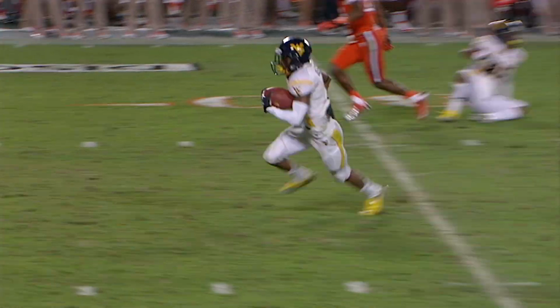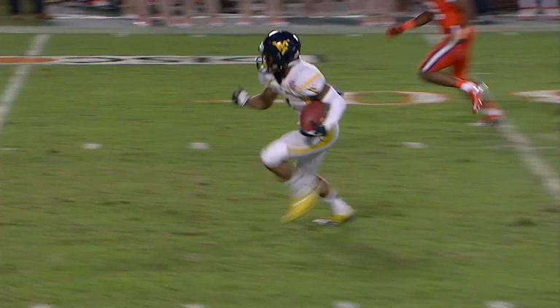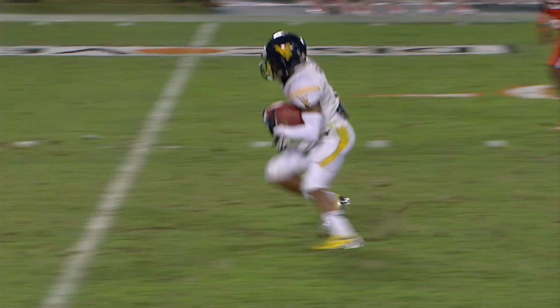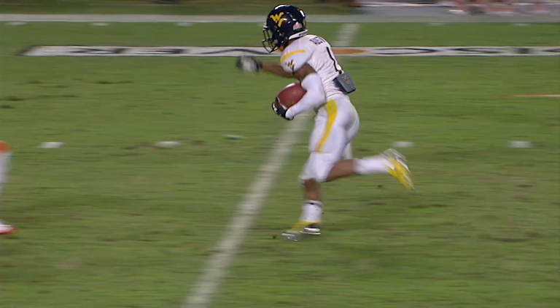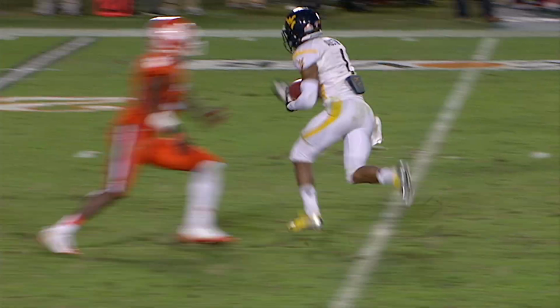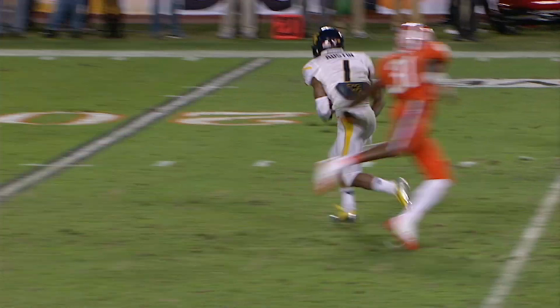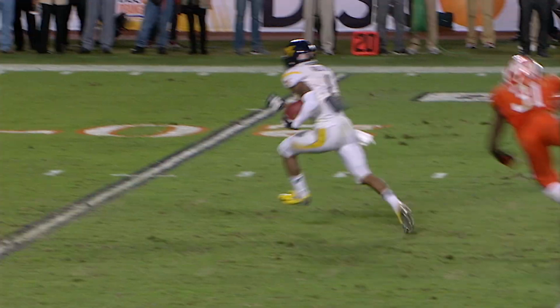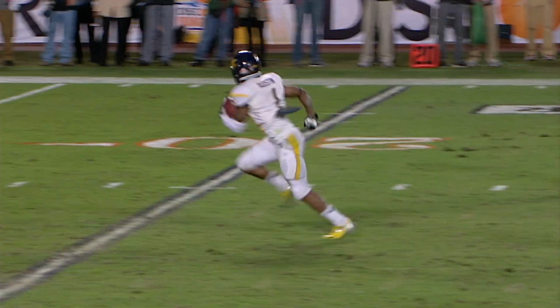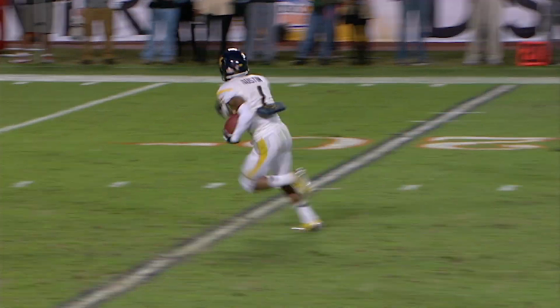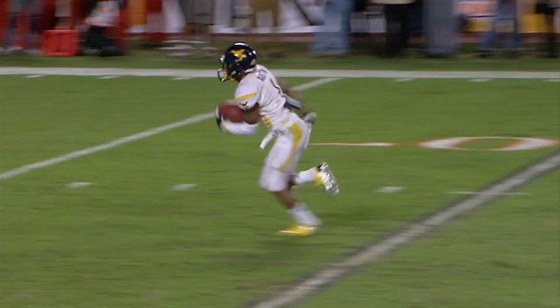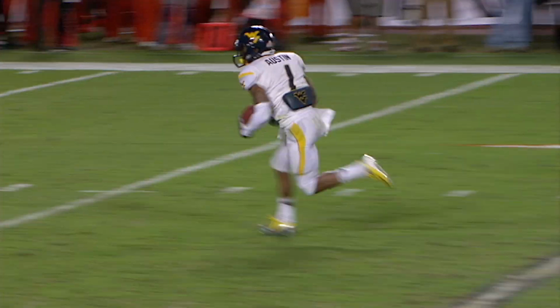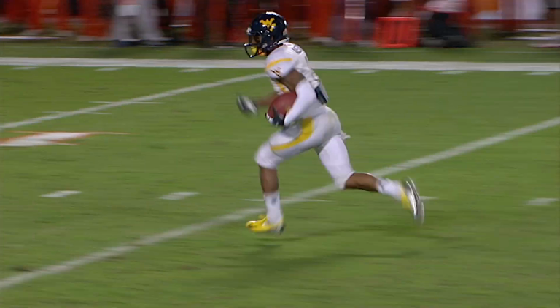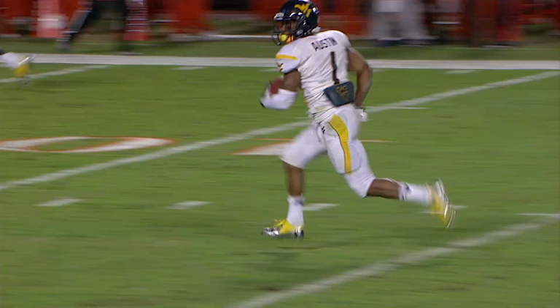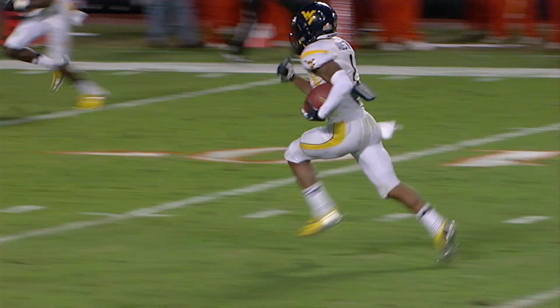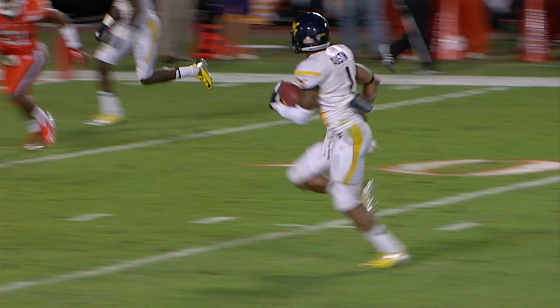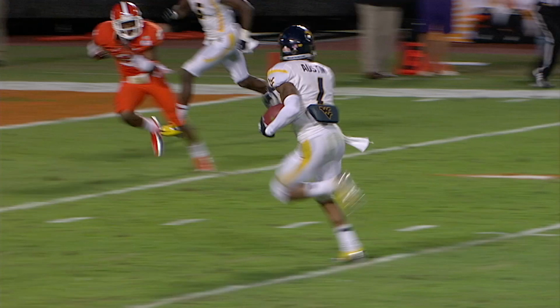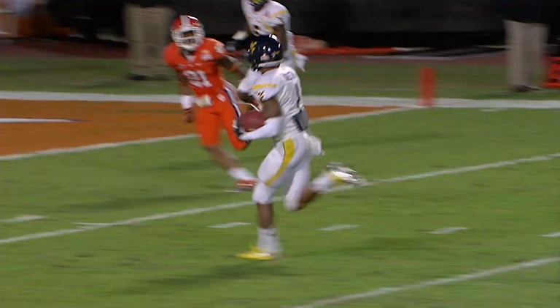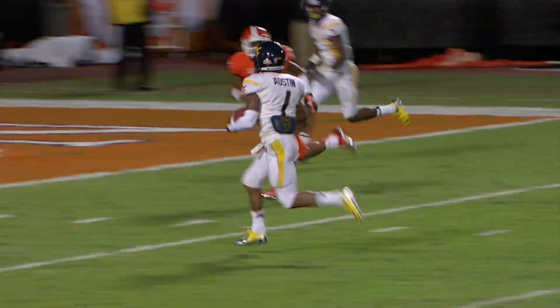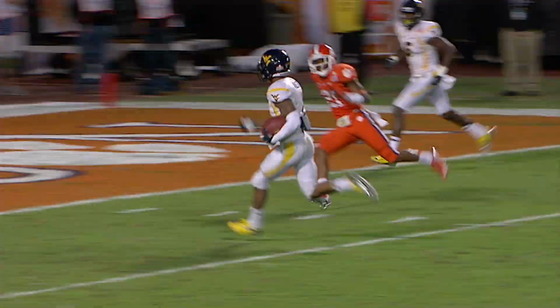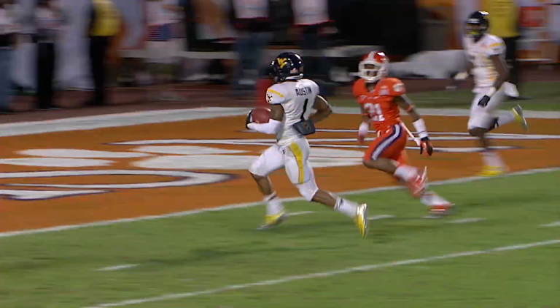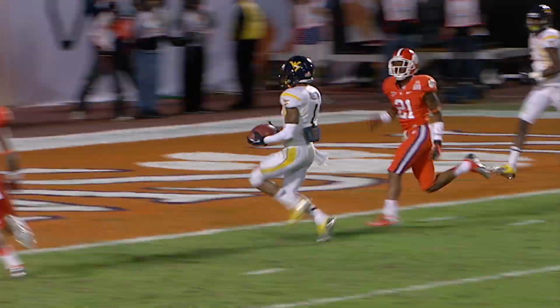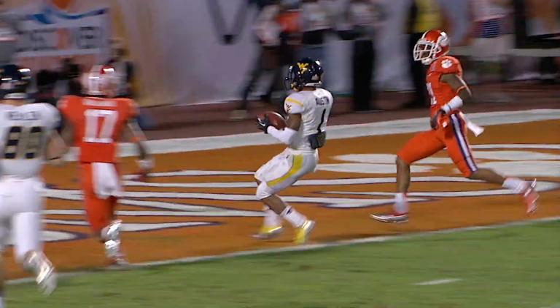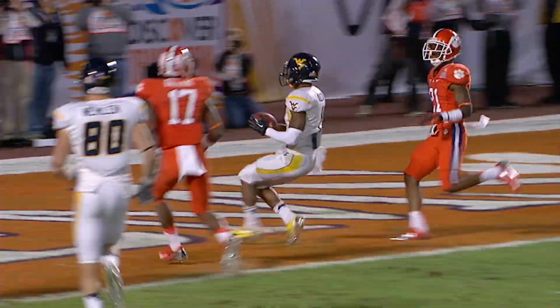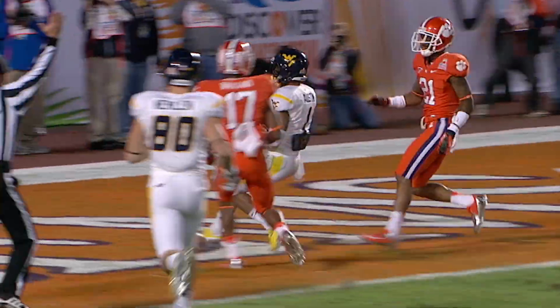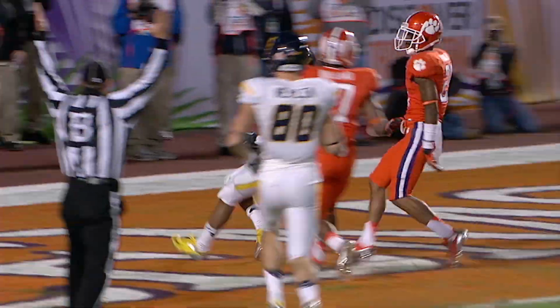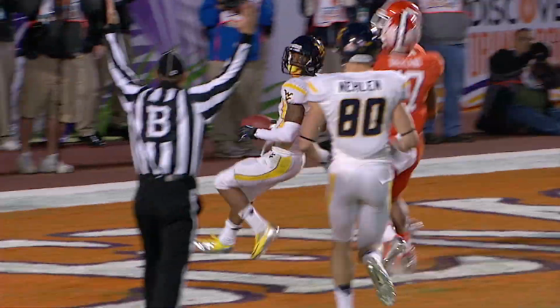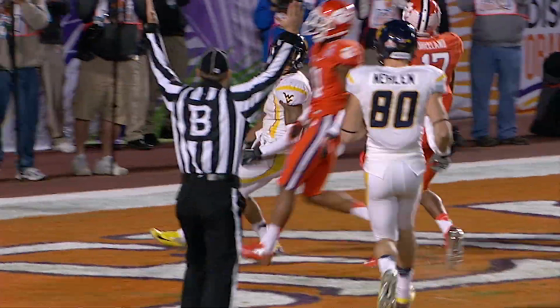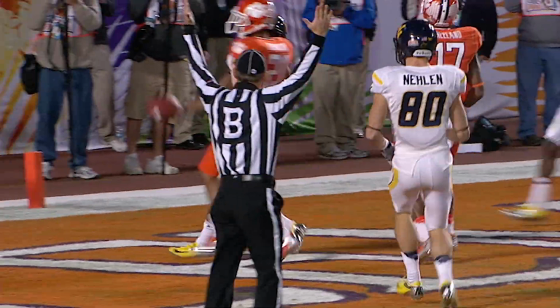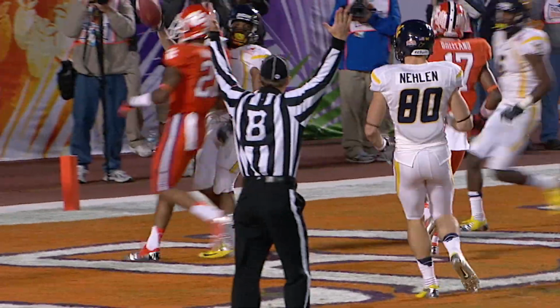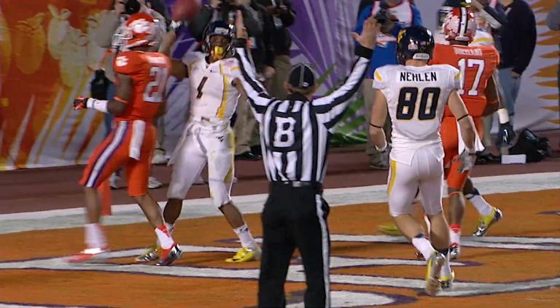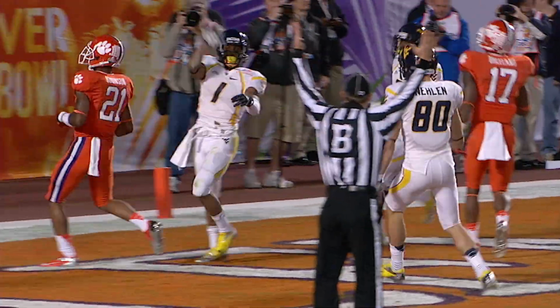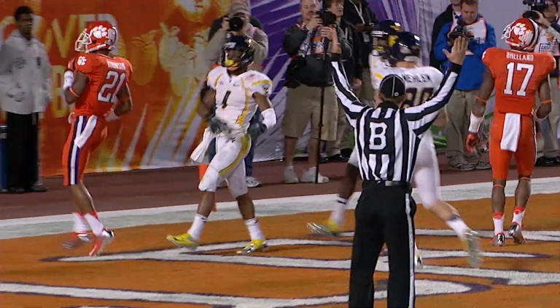Oh, wide open — Austin, what a move! Tavon Austin — give him 4 on the night!